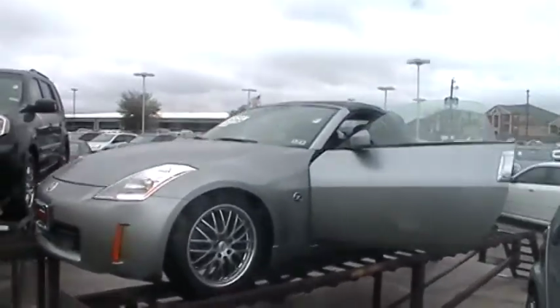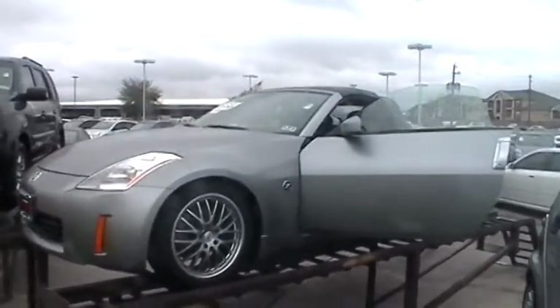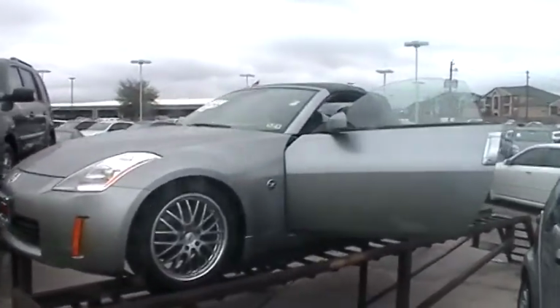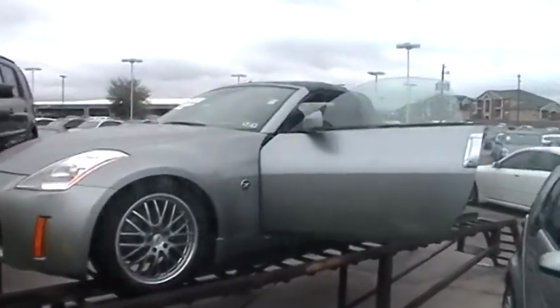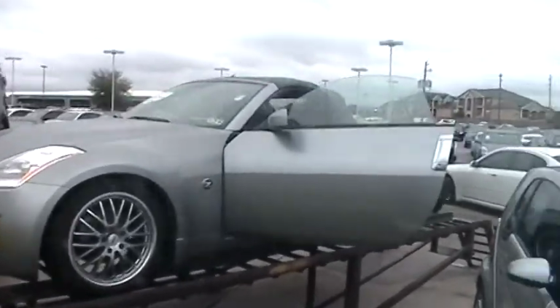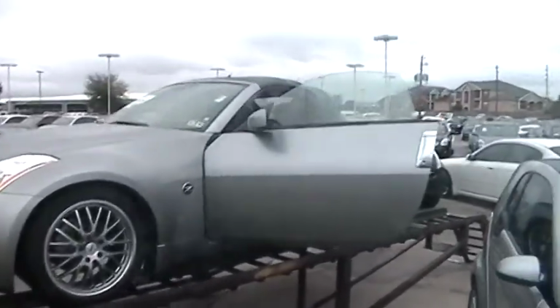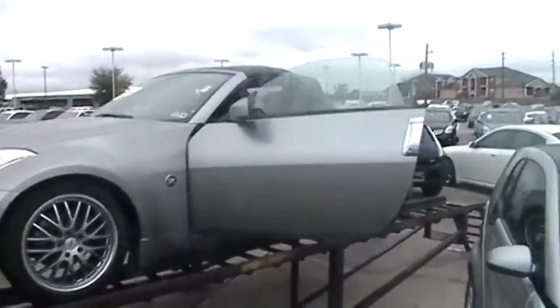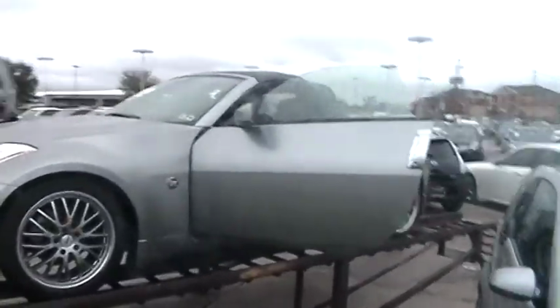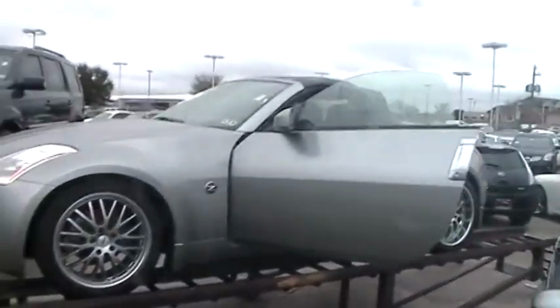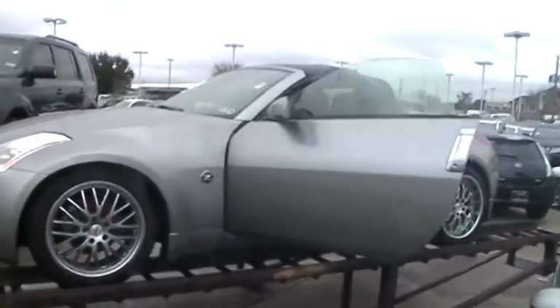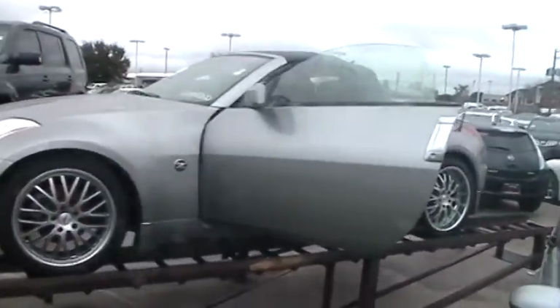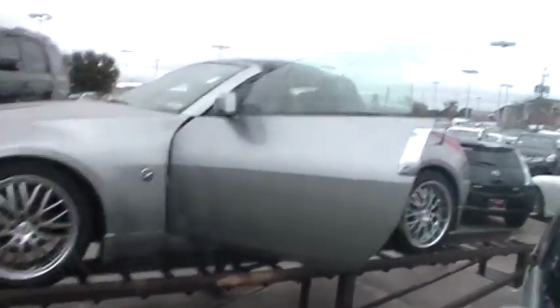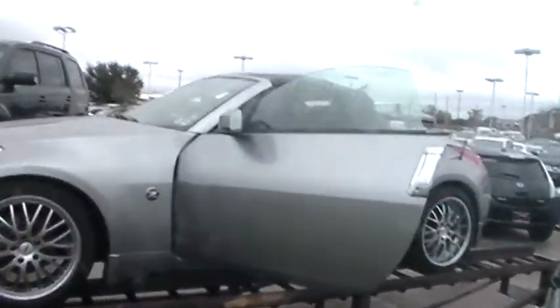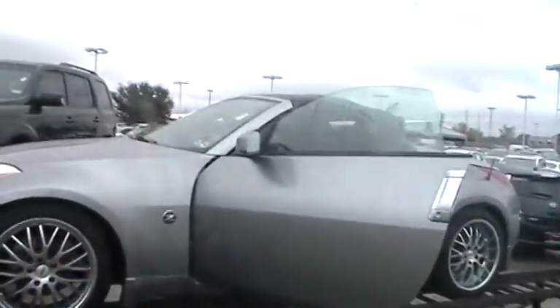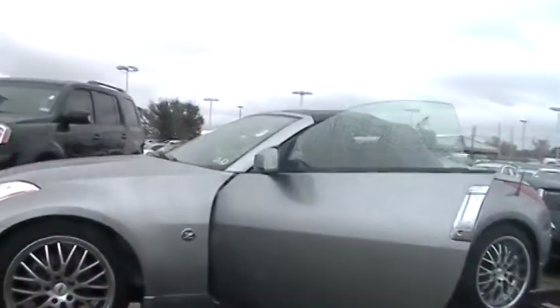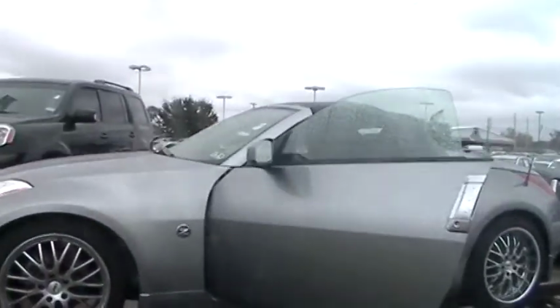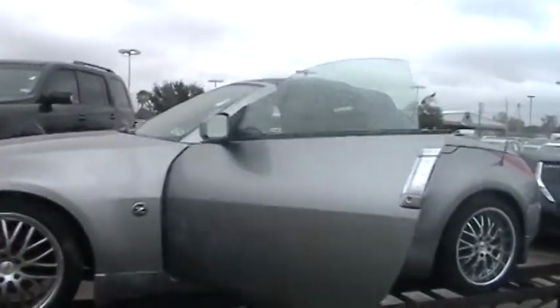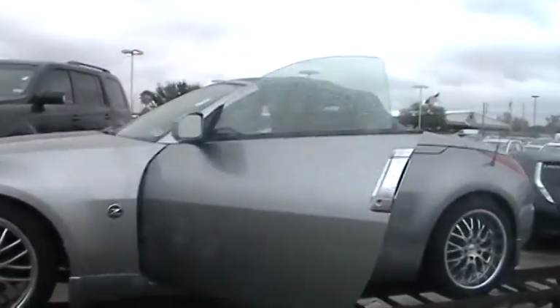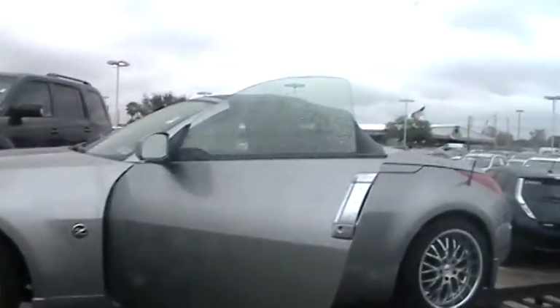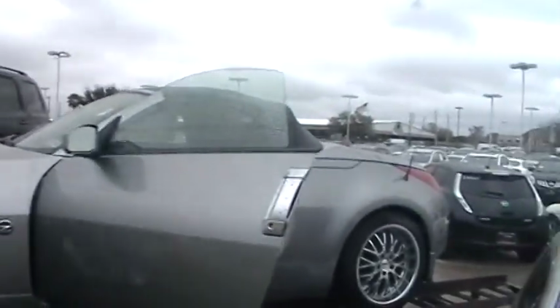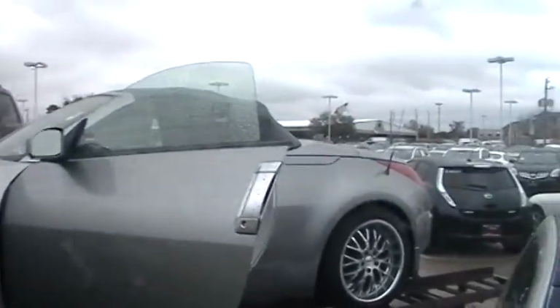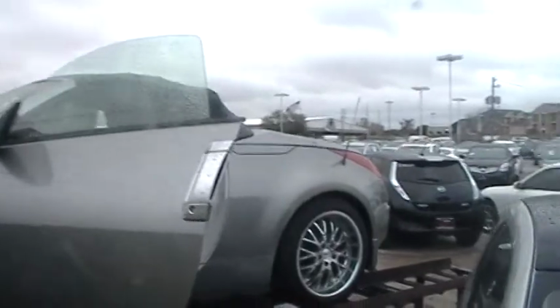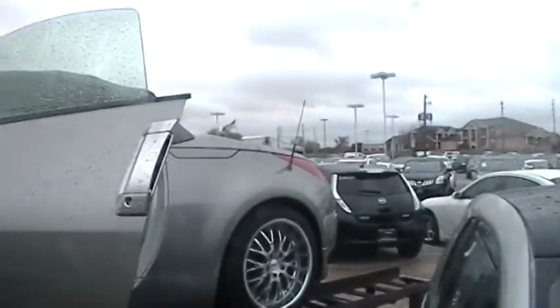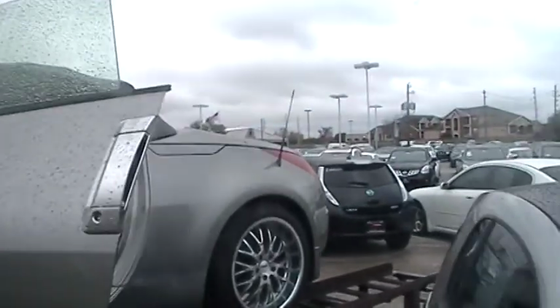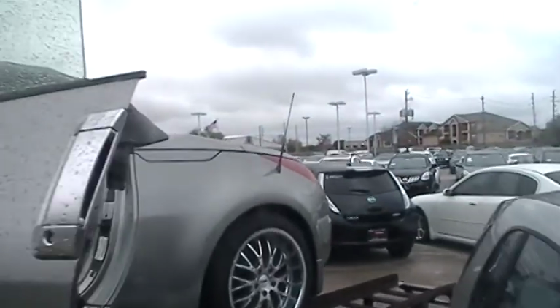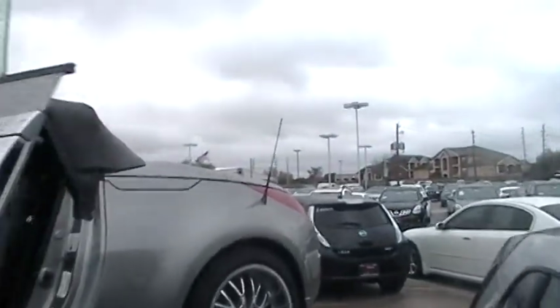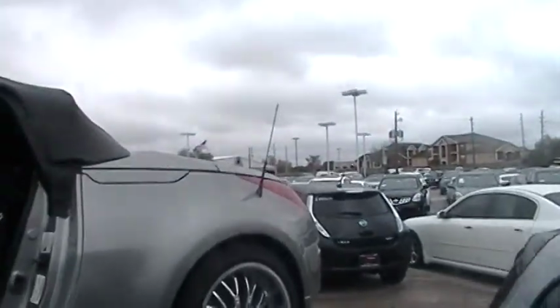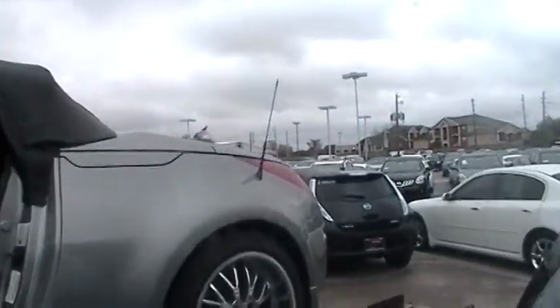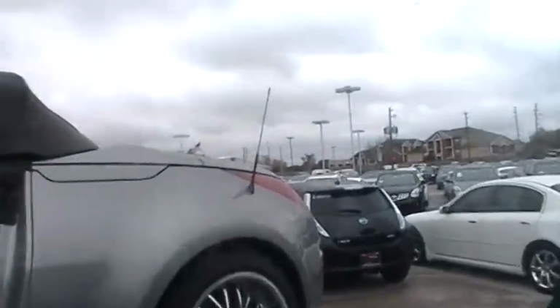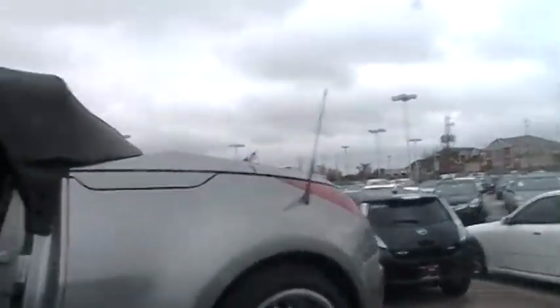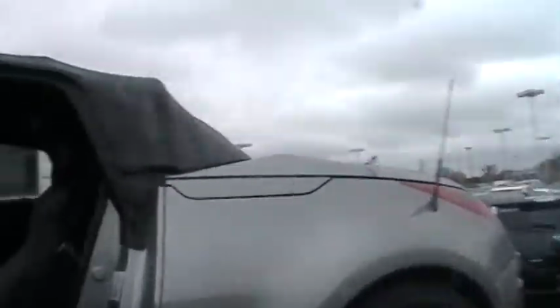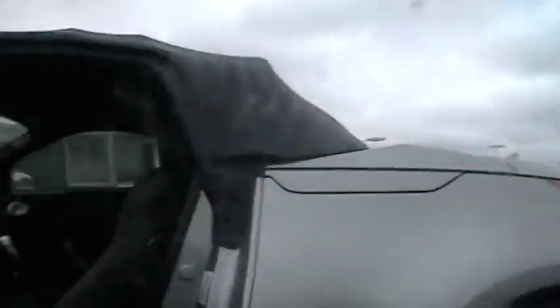As you can see, it's up on this platform right now, so I'm gonna get up in here and give you a good look at the vehicle.